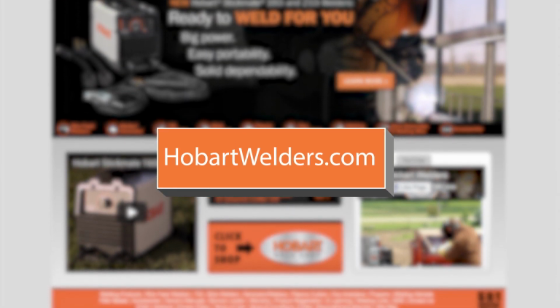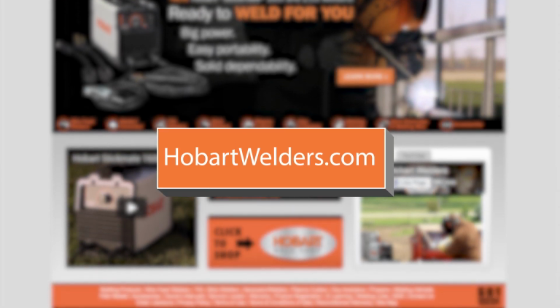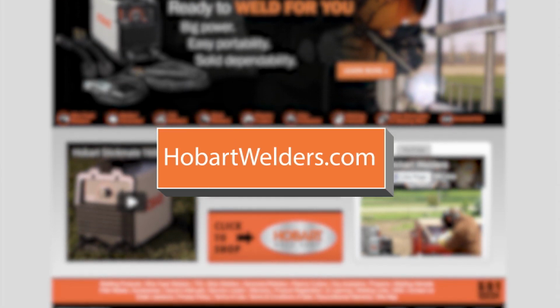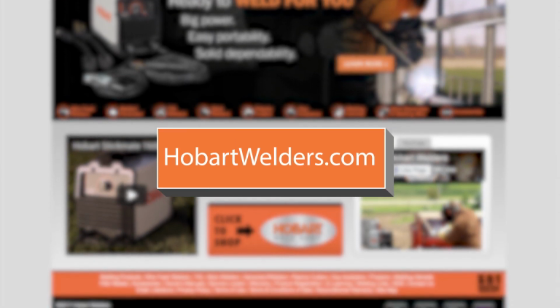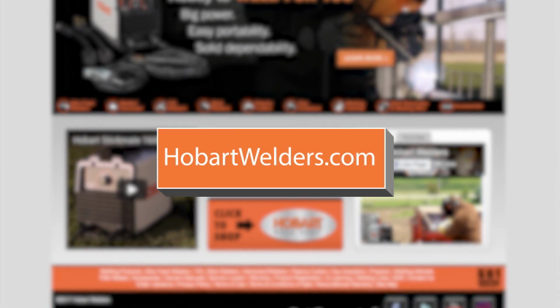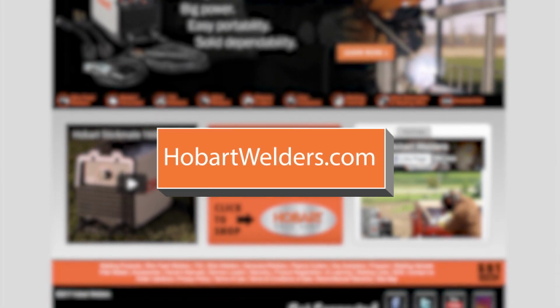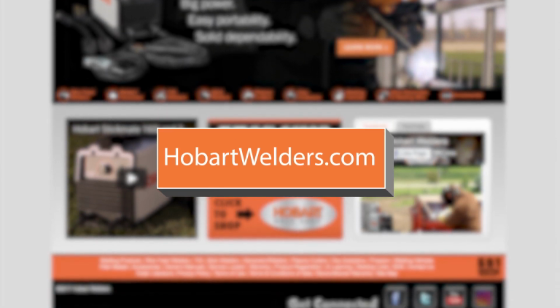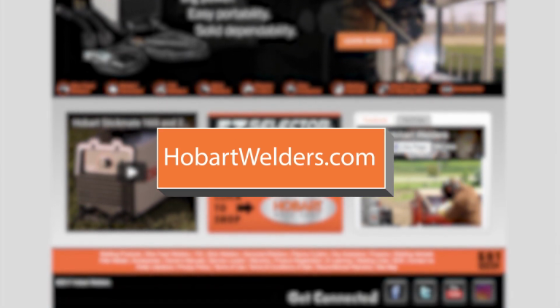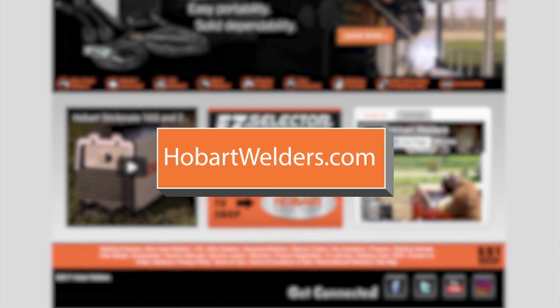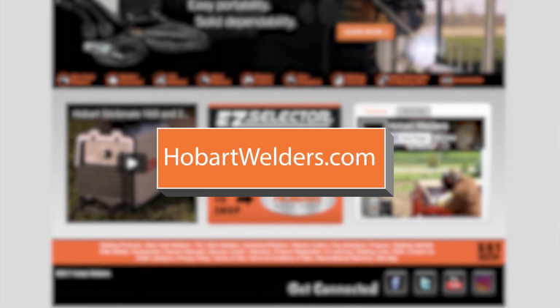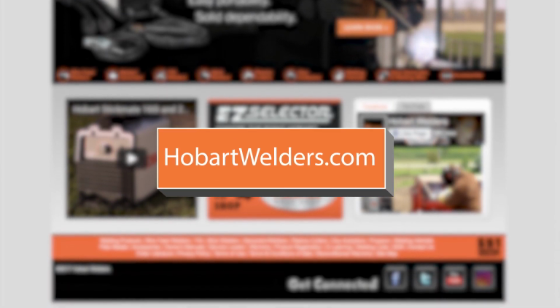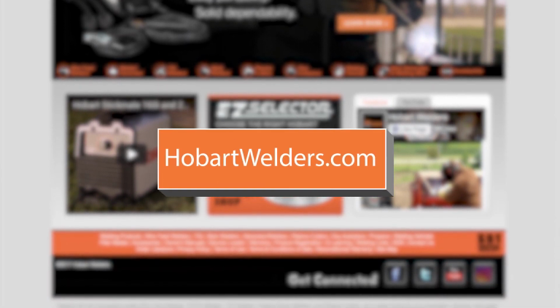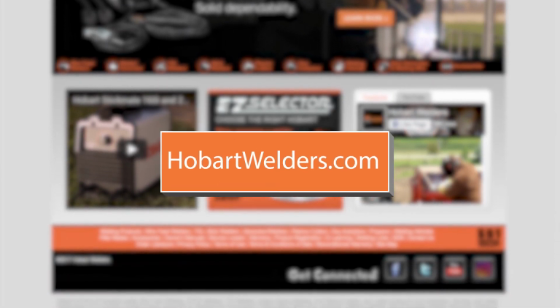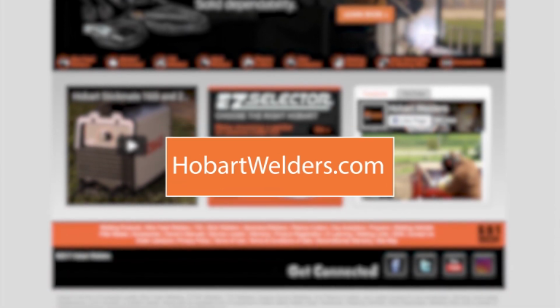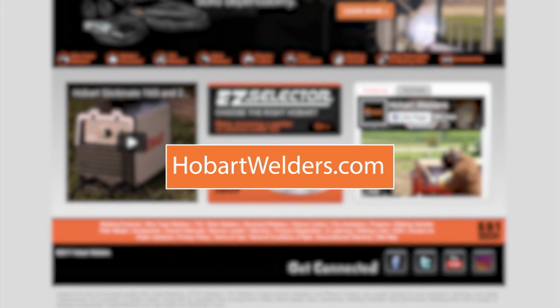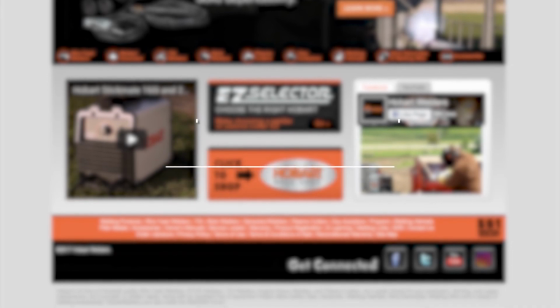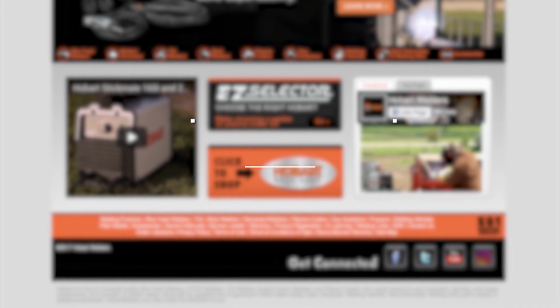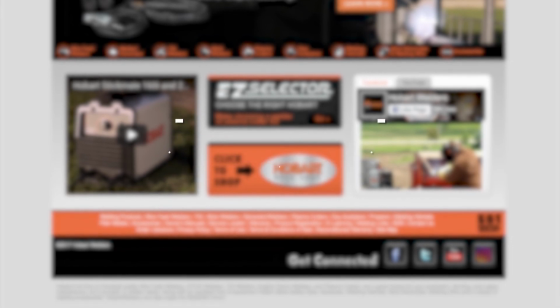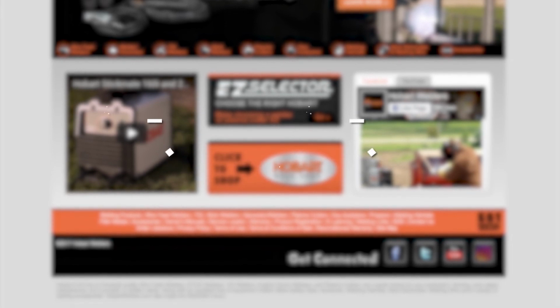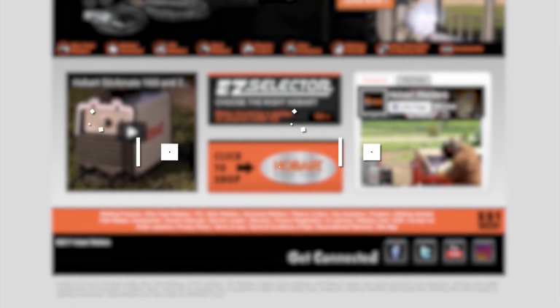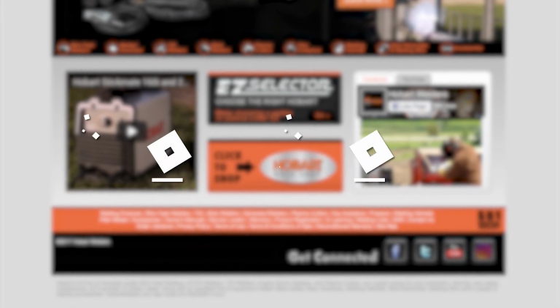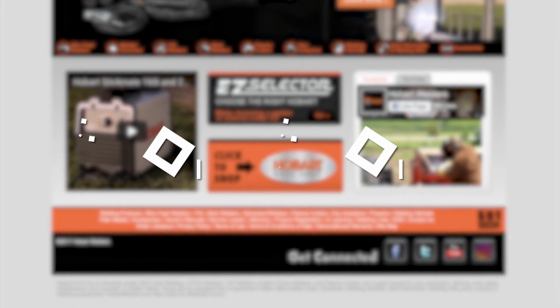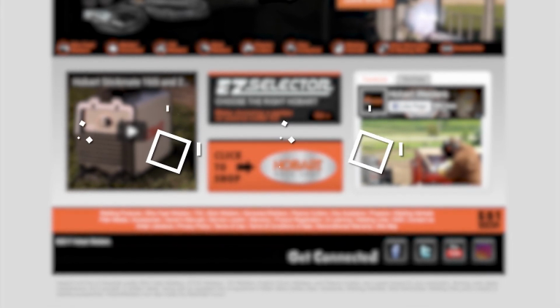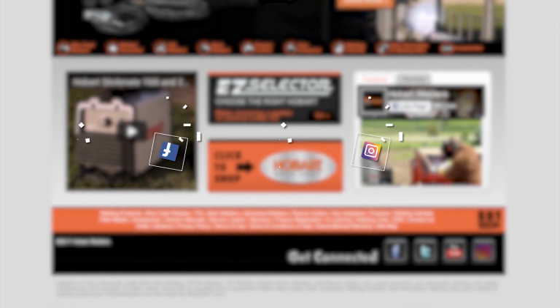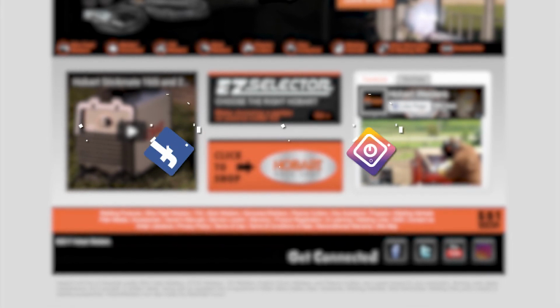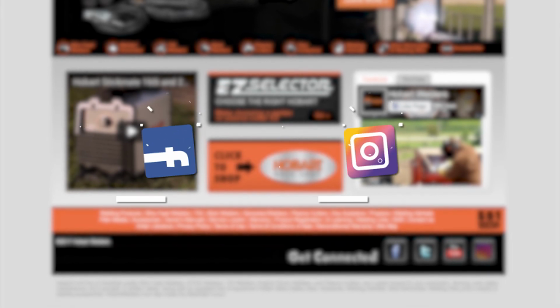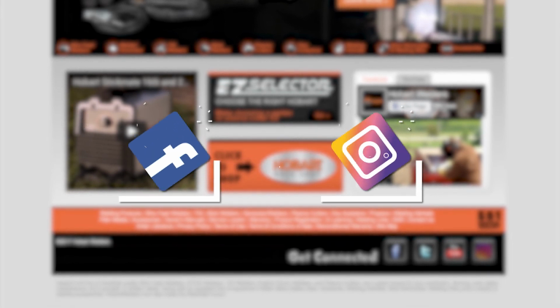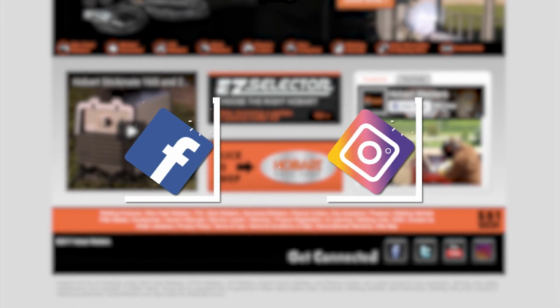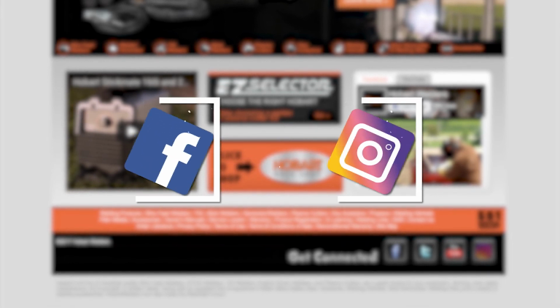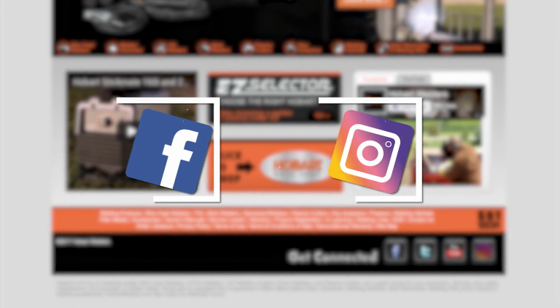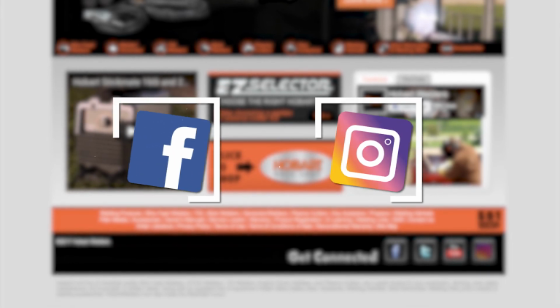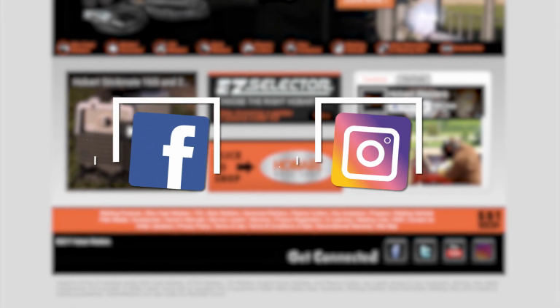Stay connected to us with the latest welding tips, how-to videos, and new products through Facebook and Instagram.